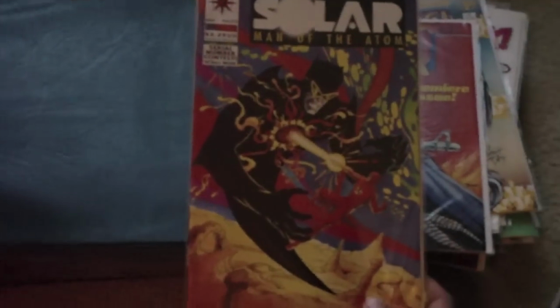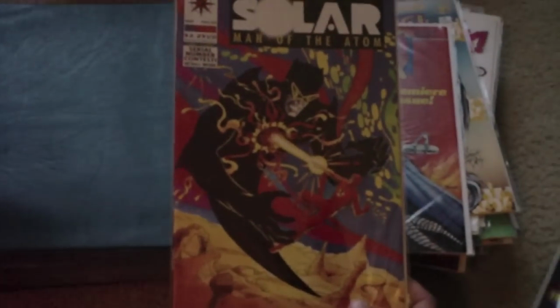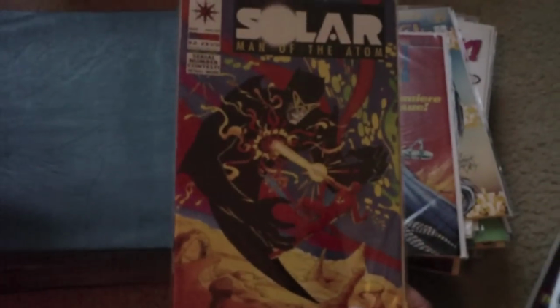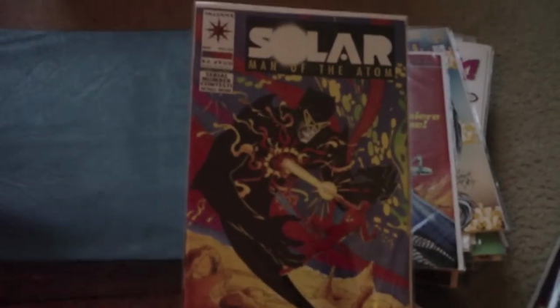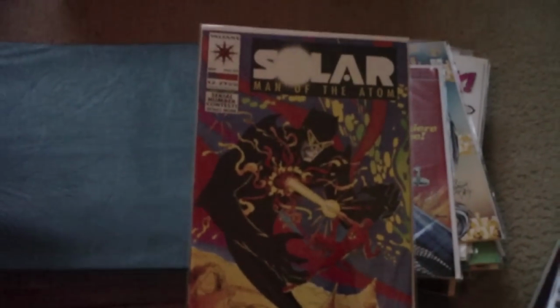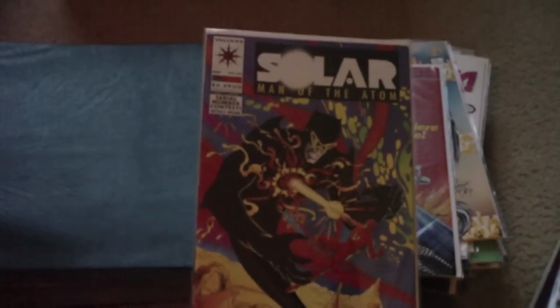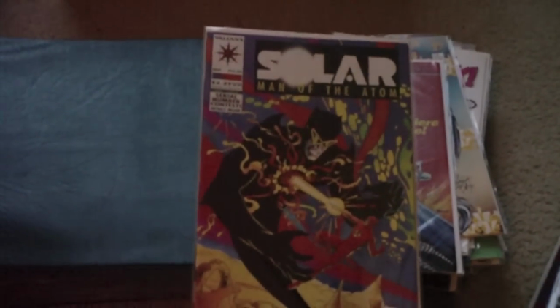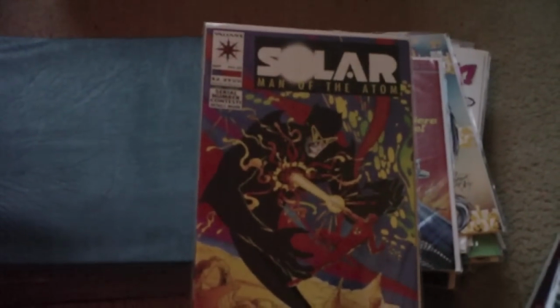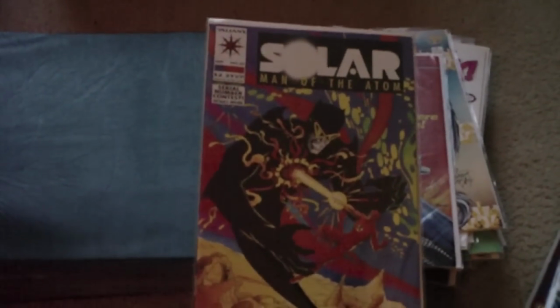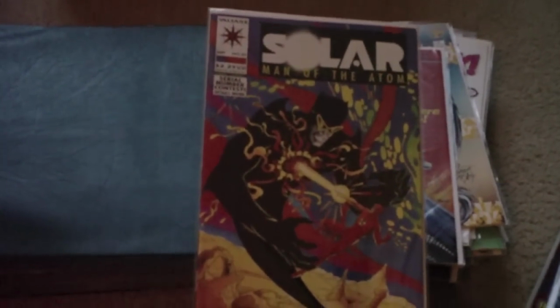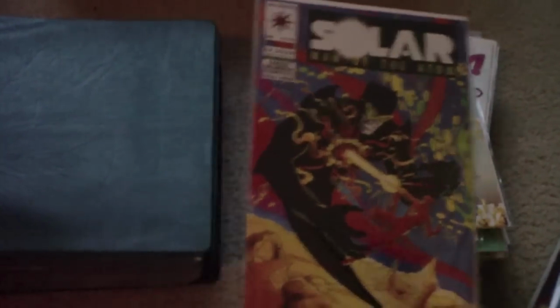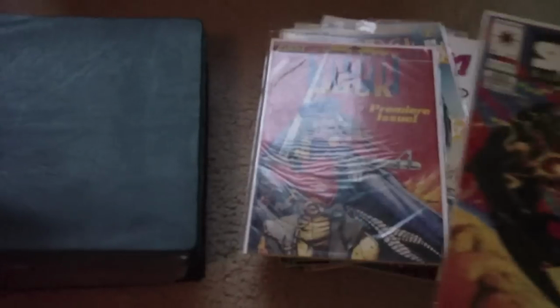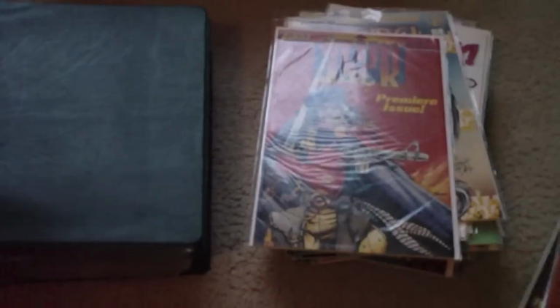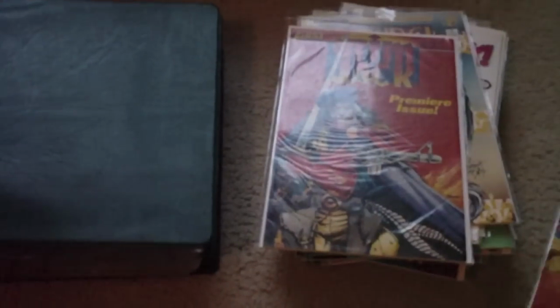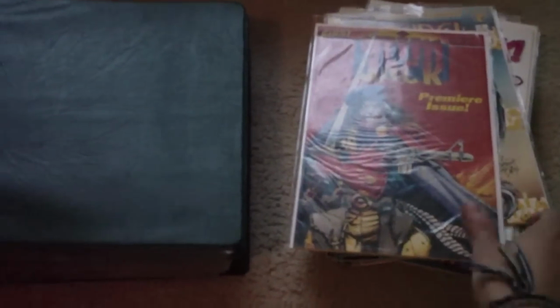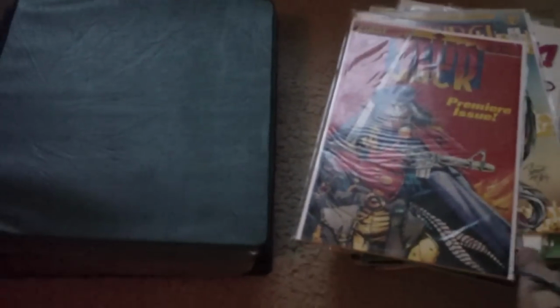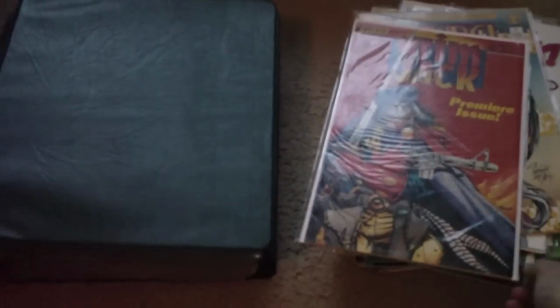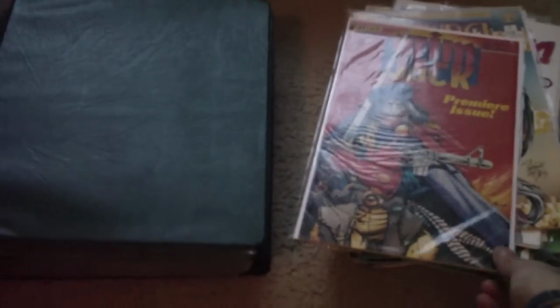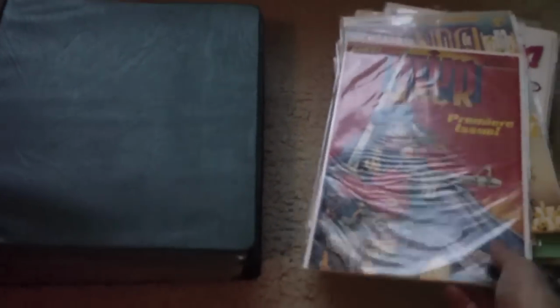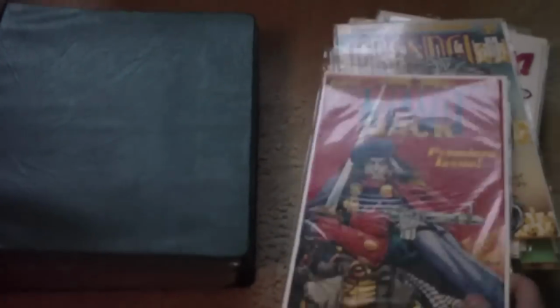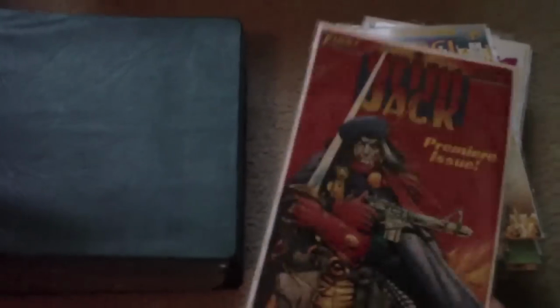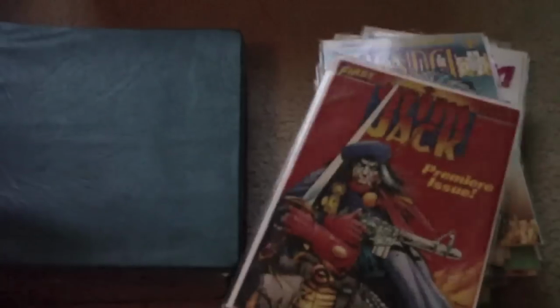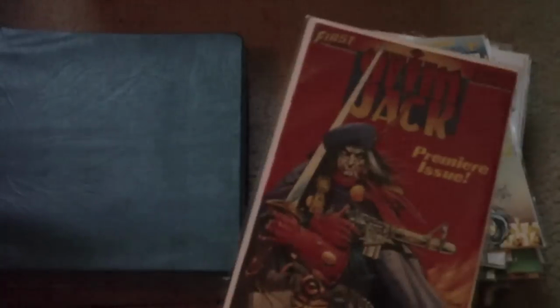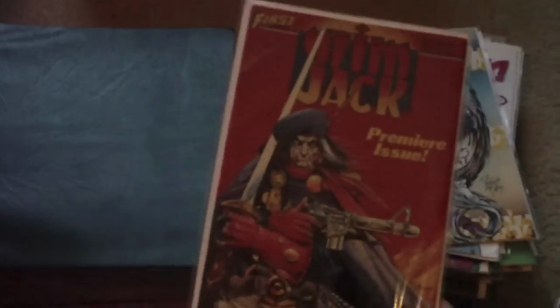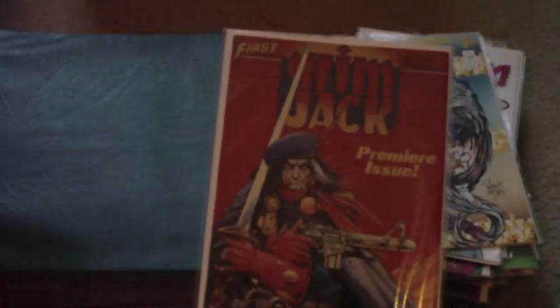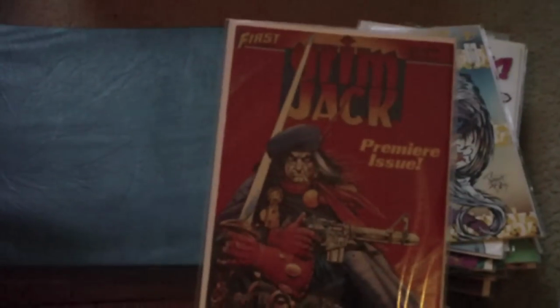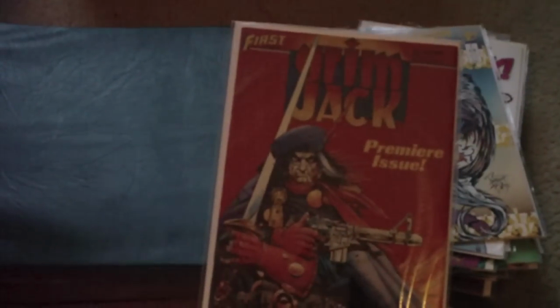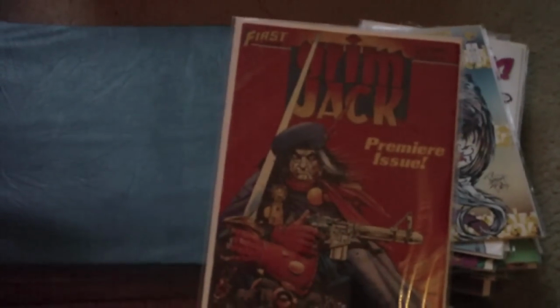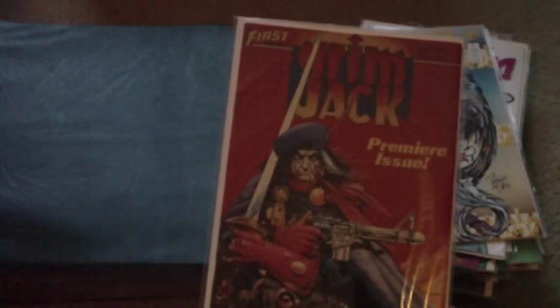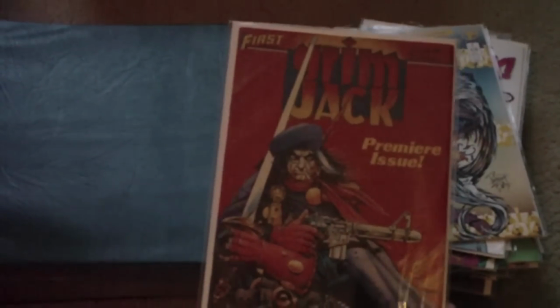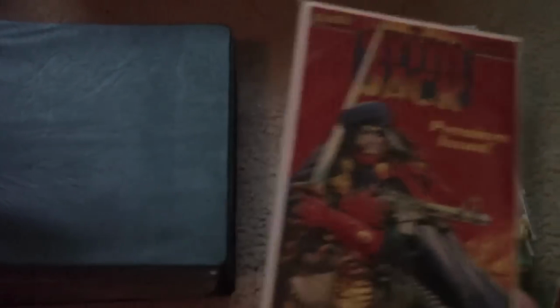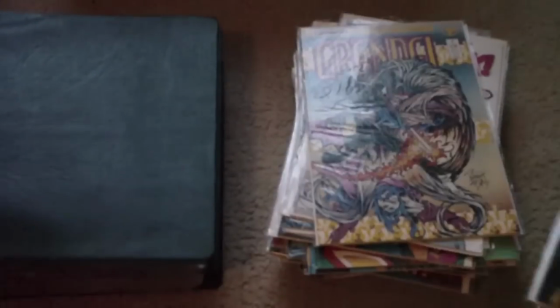All these comic books are in excellent condition. I think I got this lot for $25.